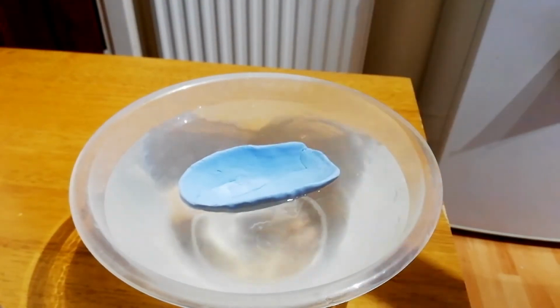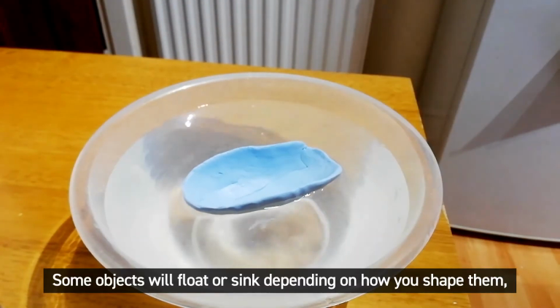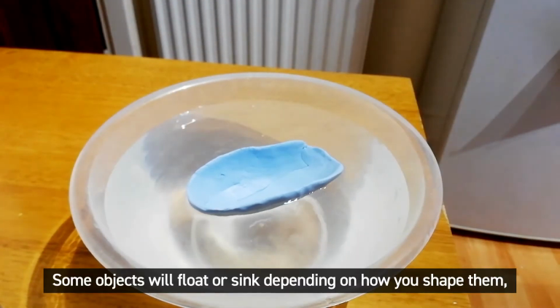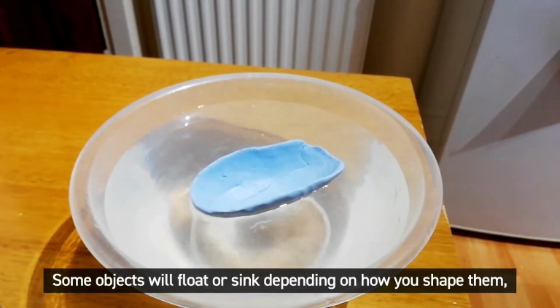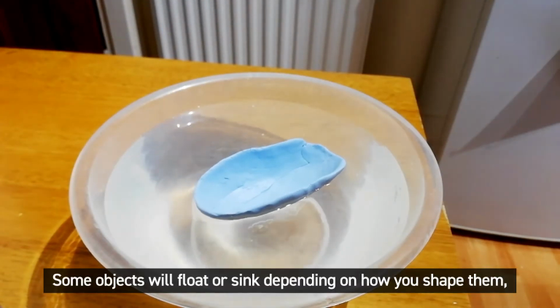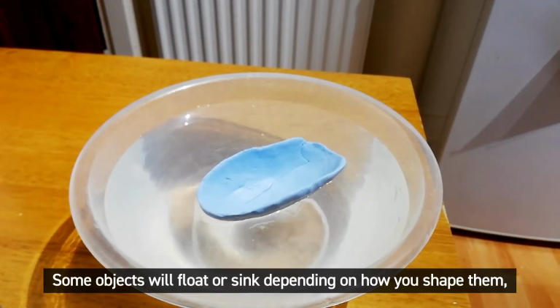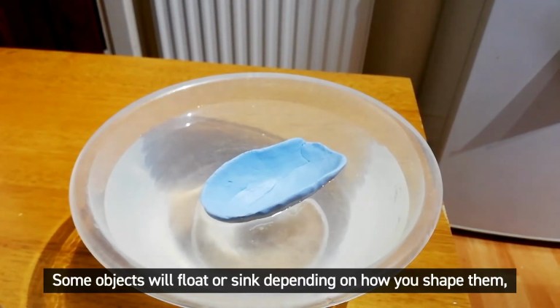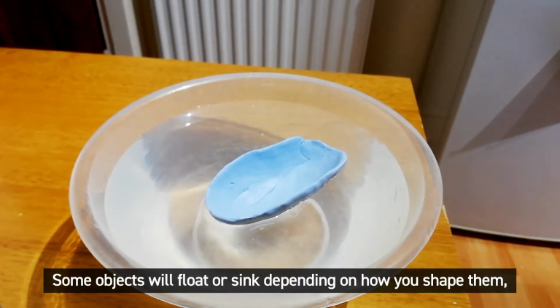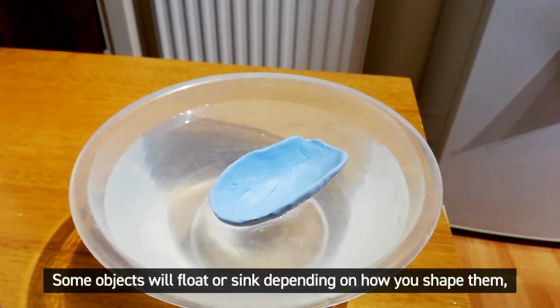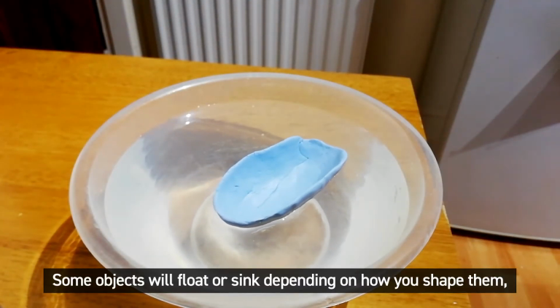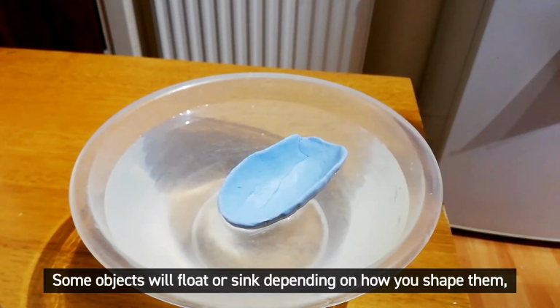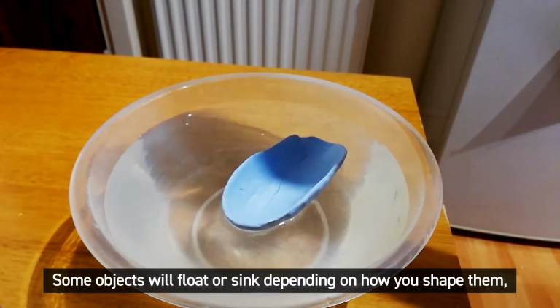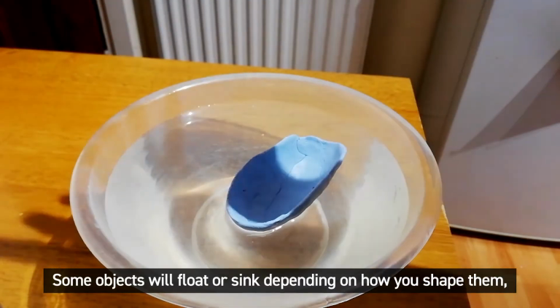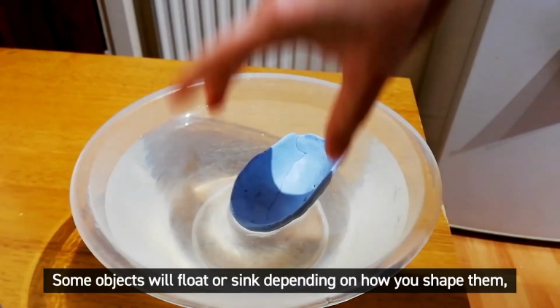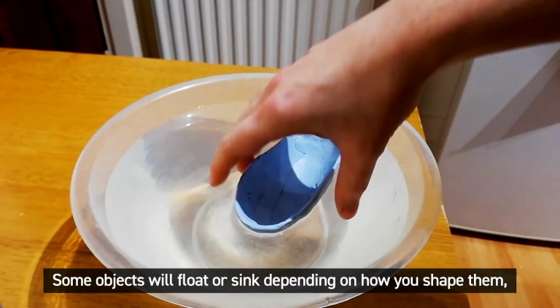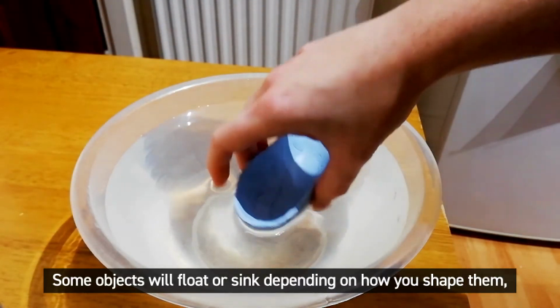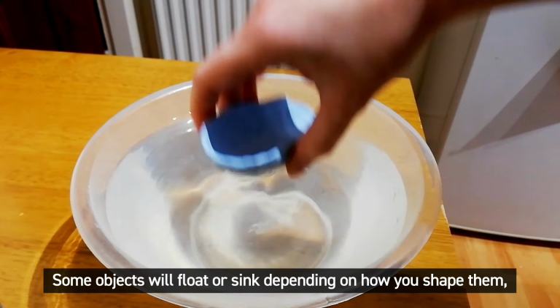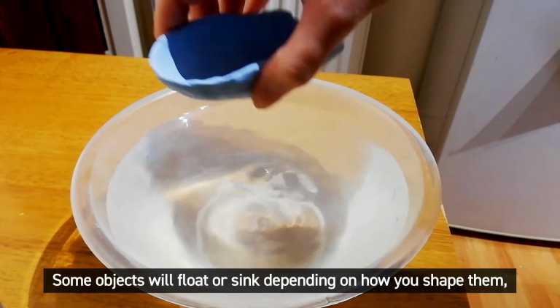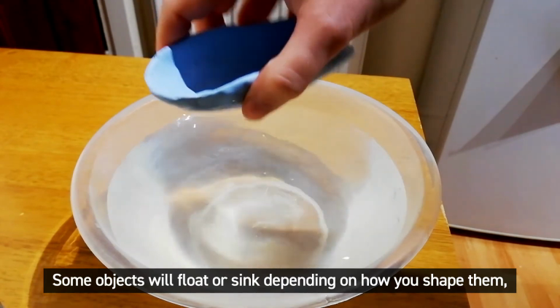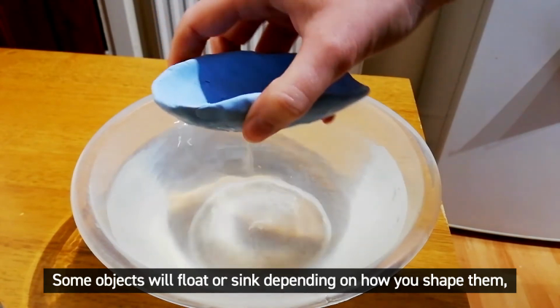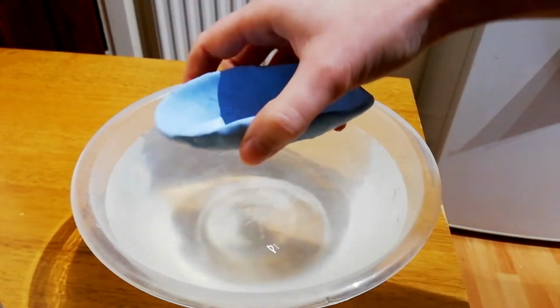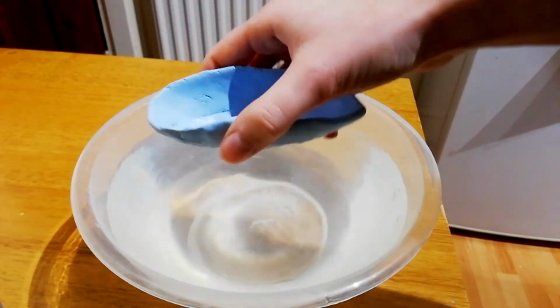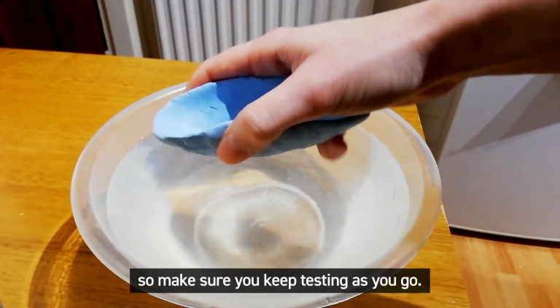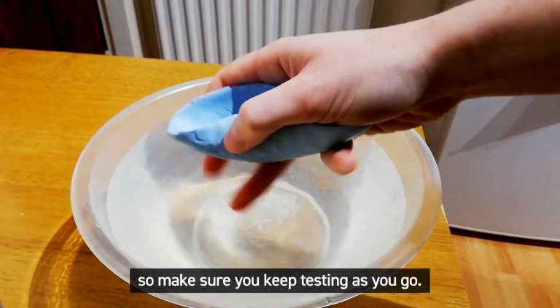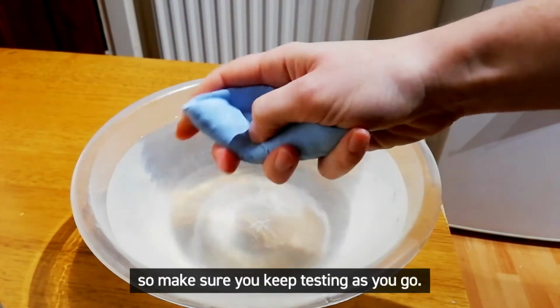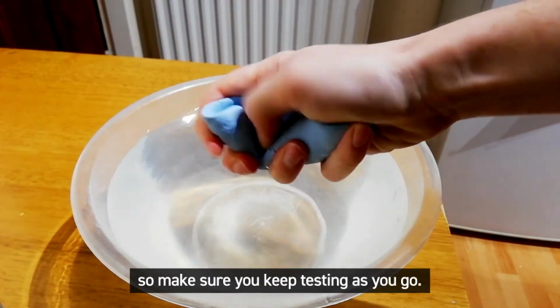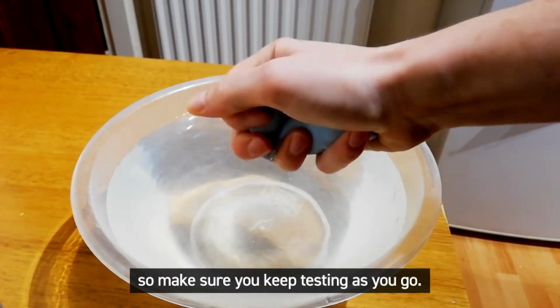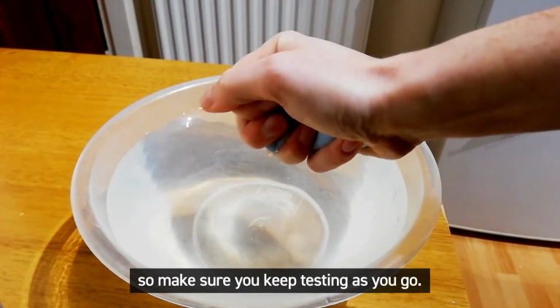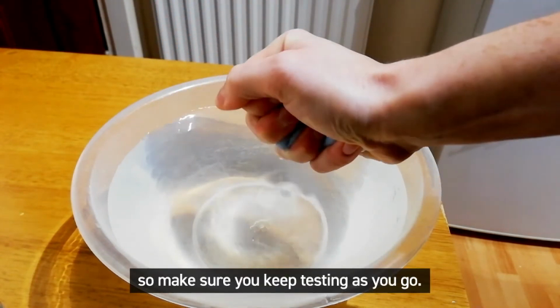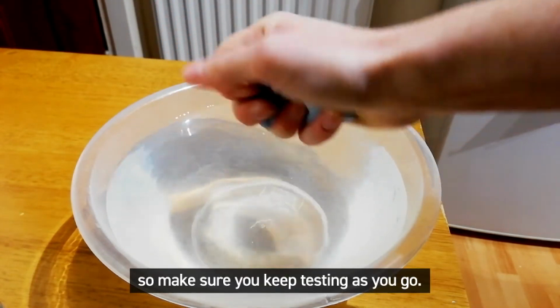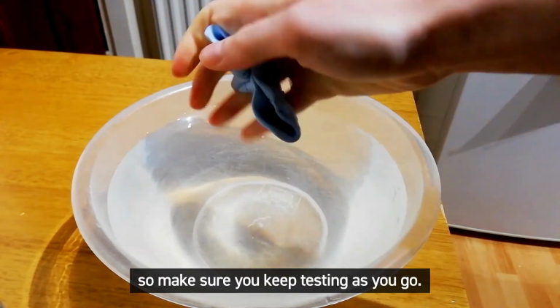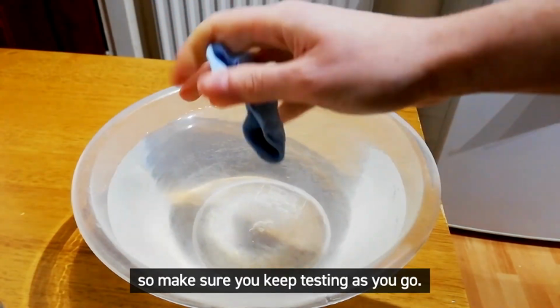Some objects will float or sink depending on how you shape them, so make sure you keep testing as you go.